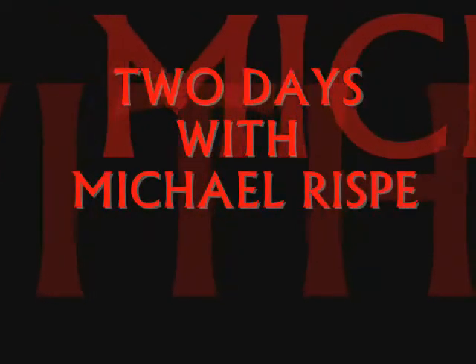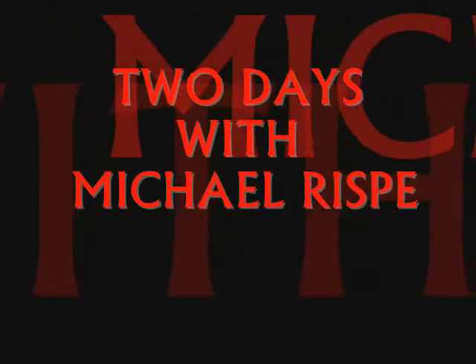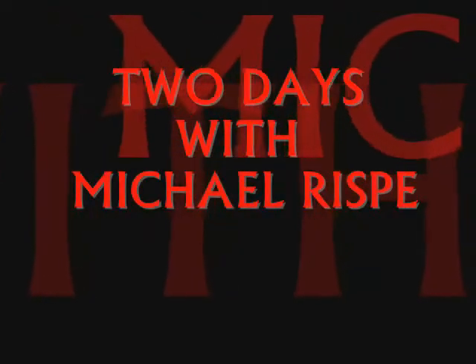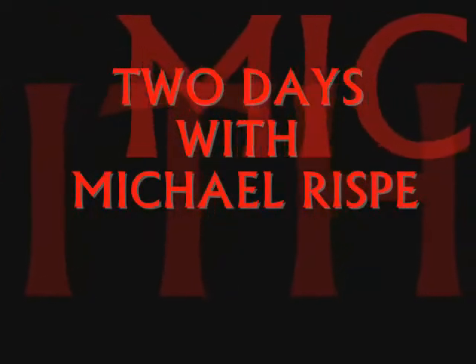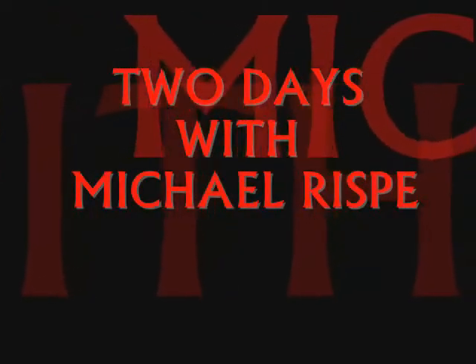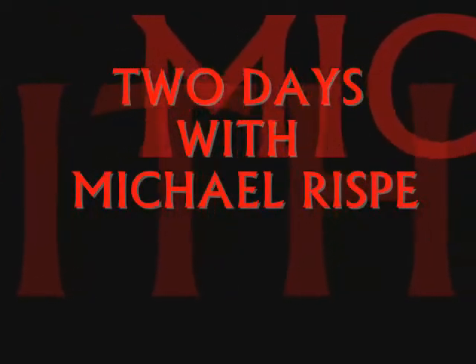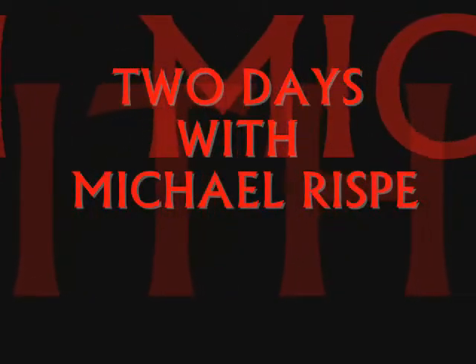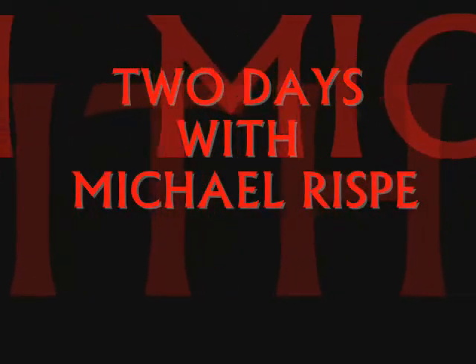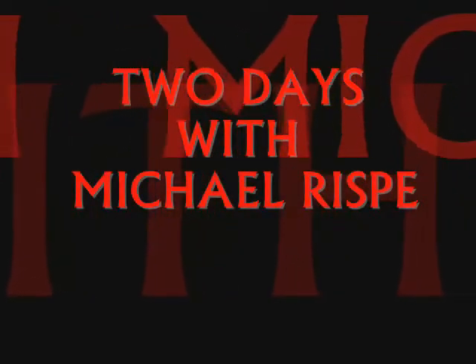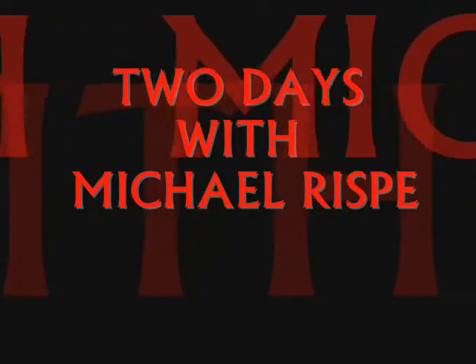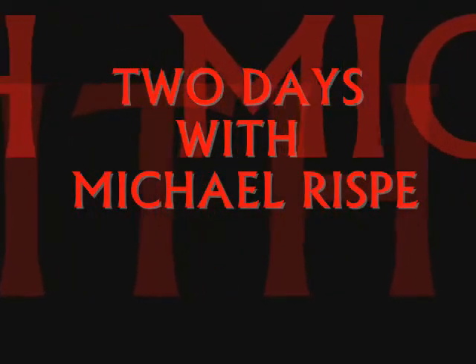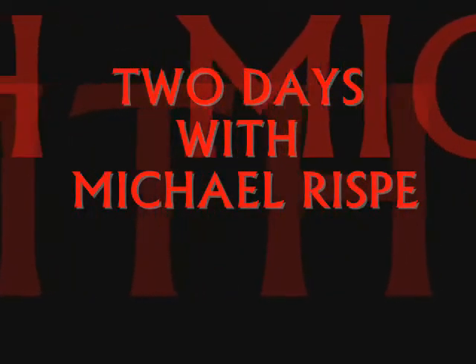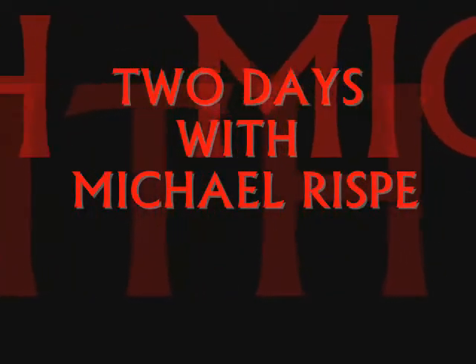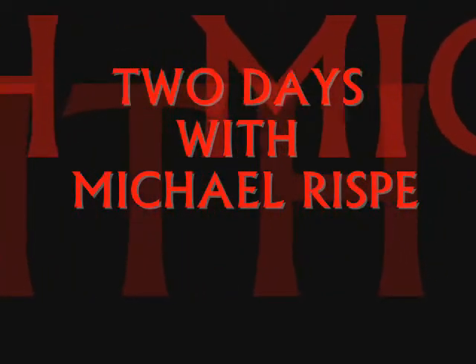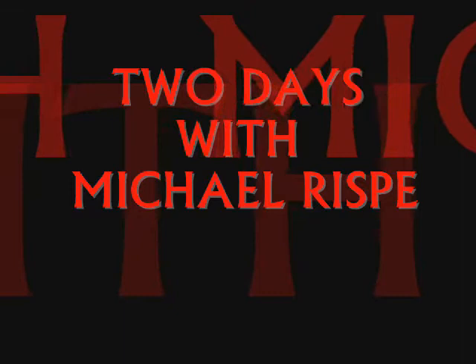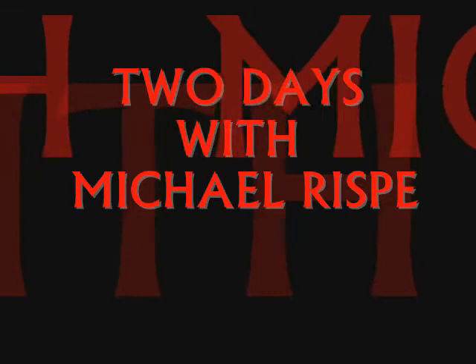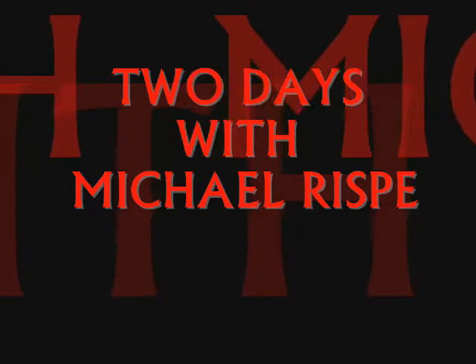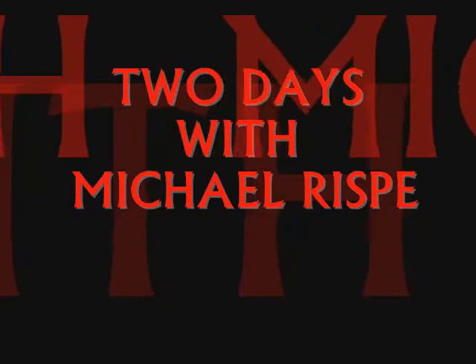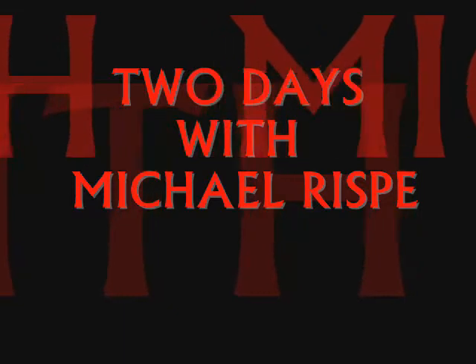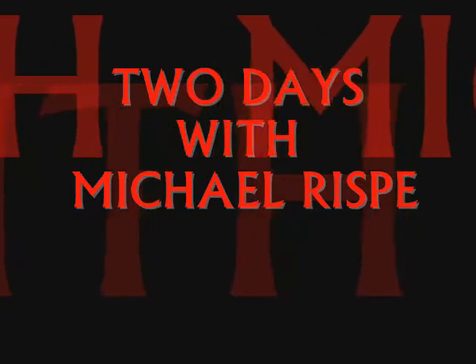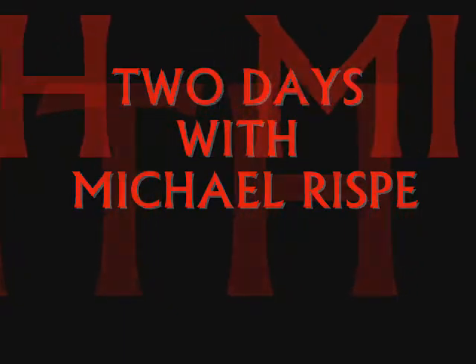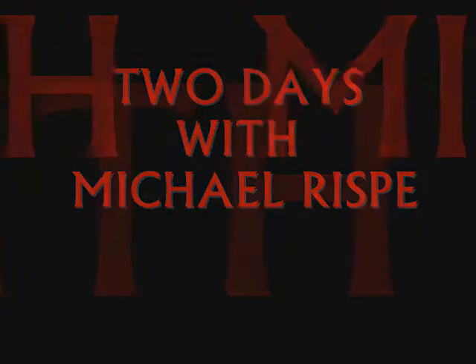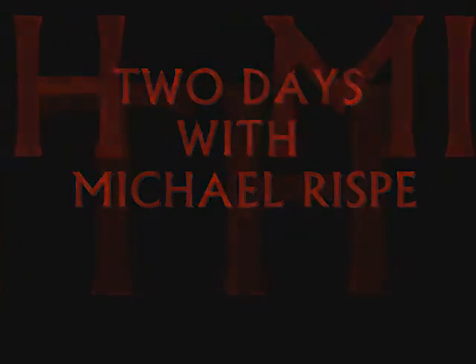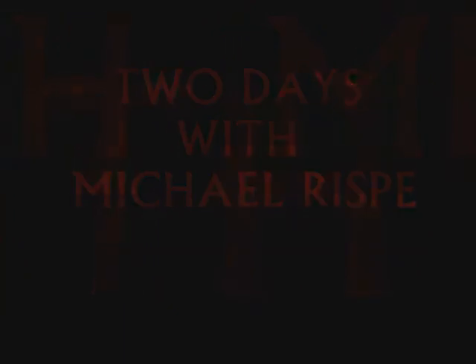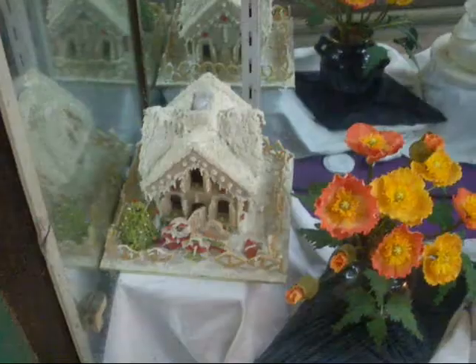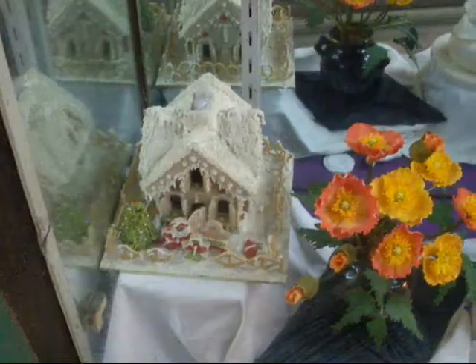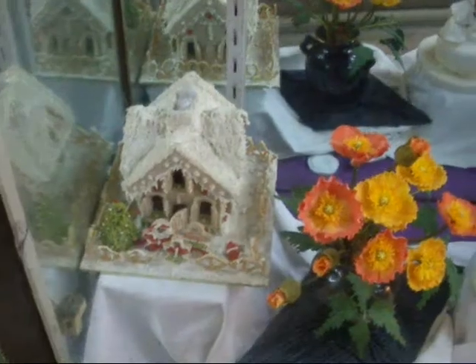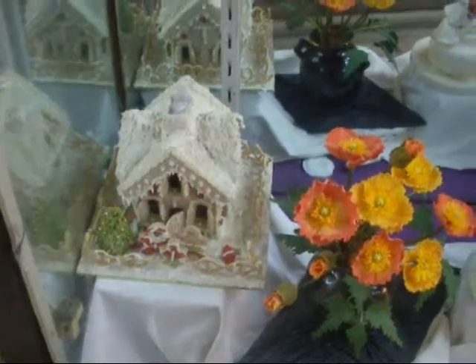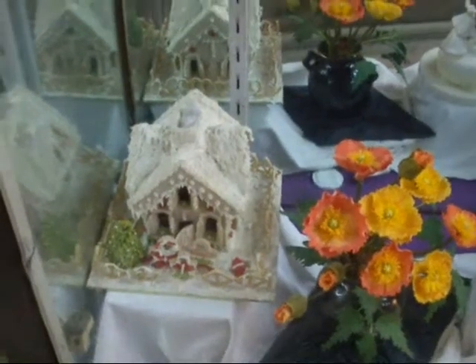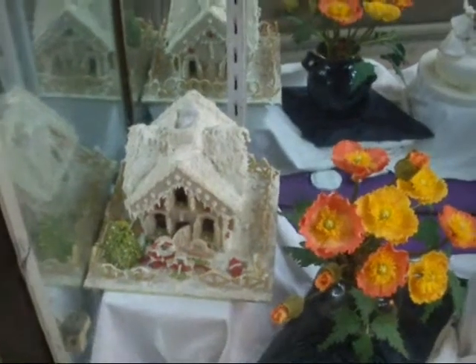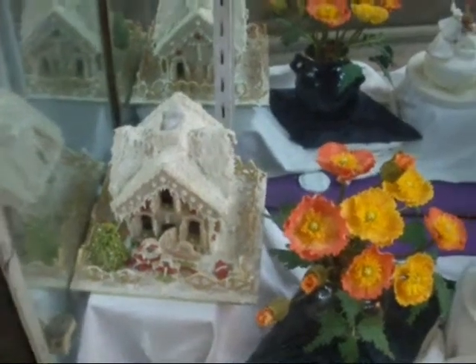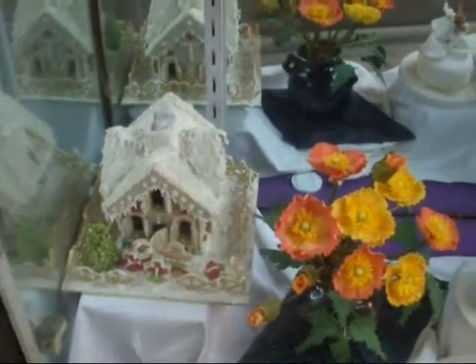This is a little movie that I've made about my two days that I spent with Michel Riesp in Melbourne.